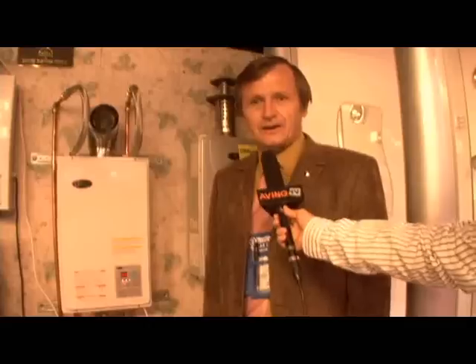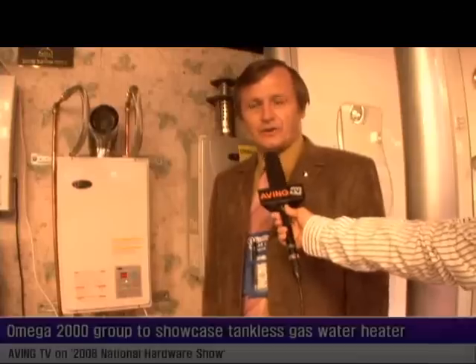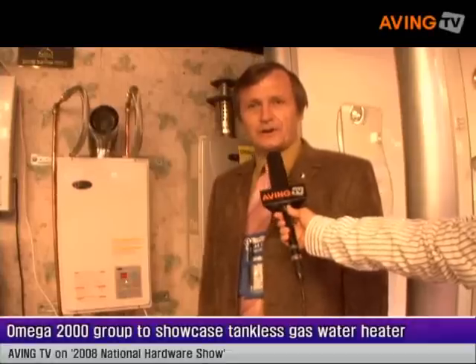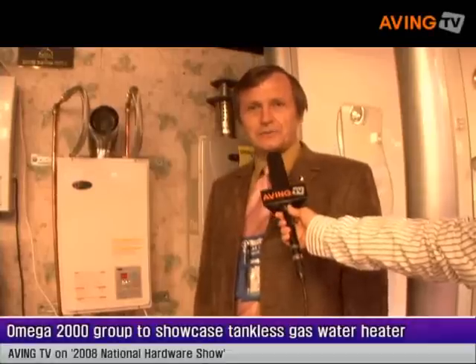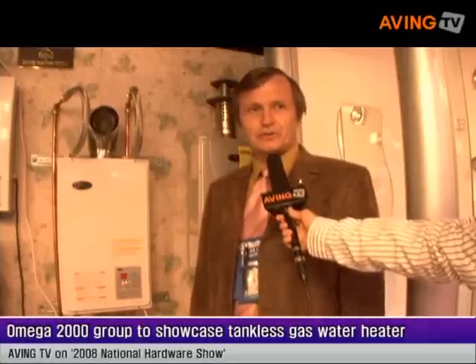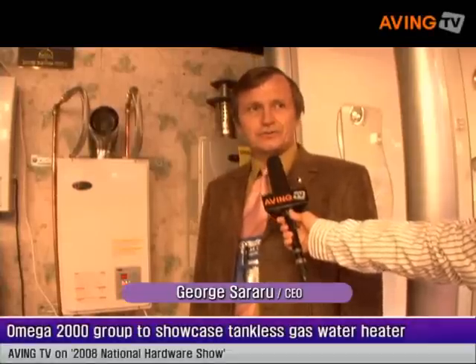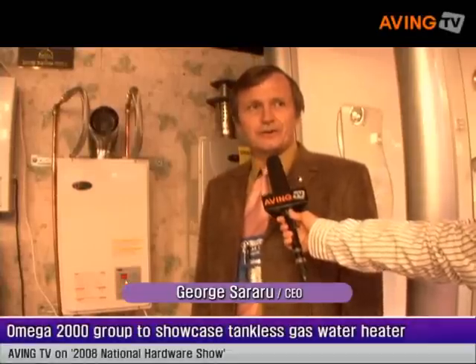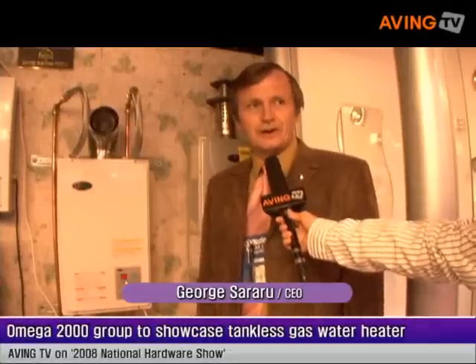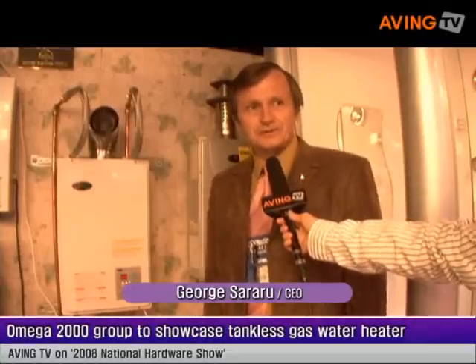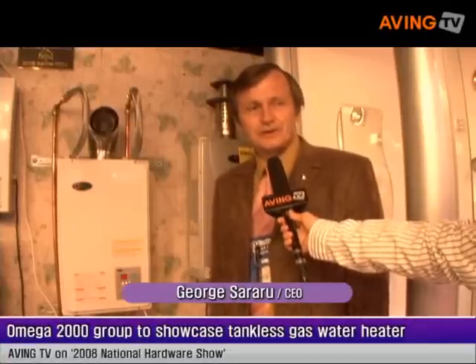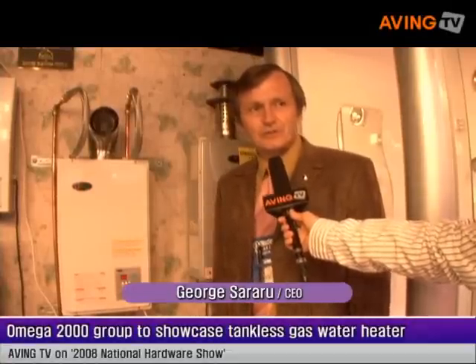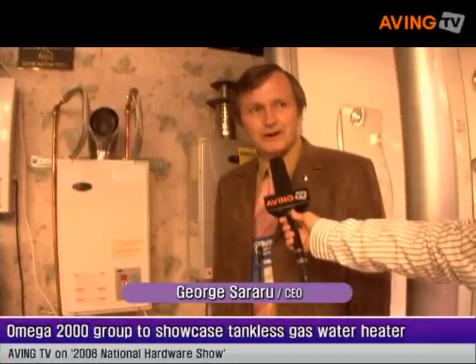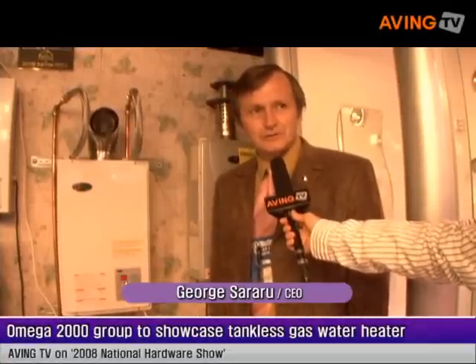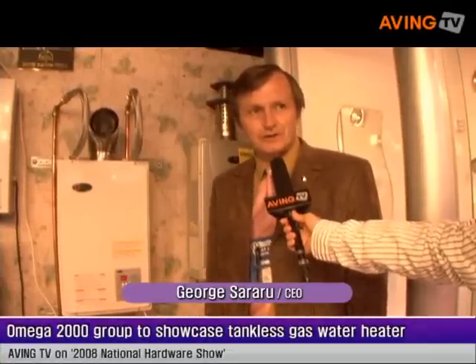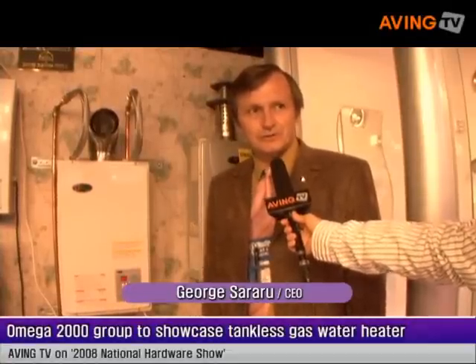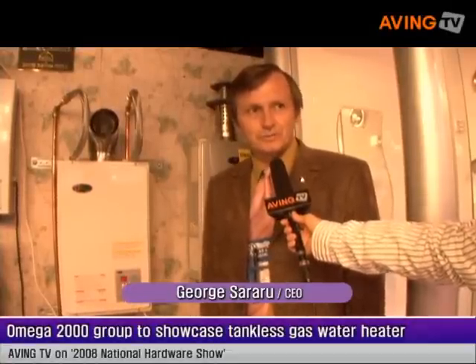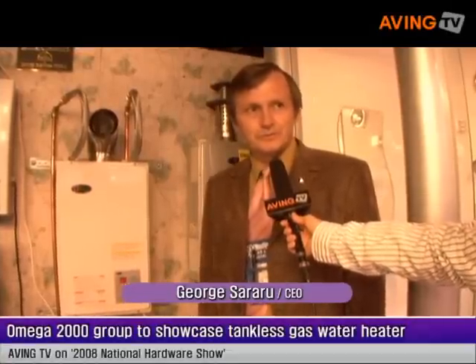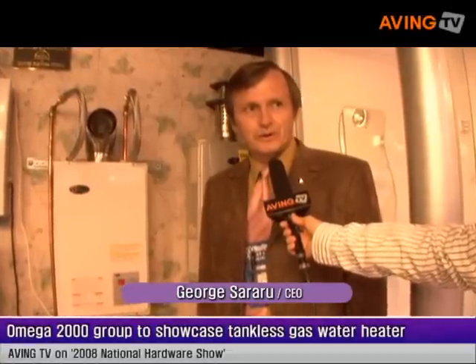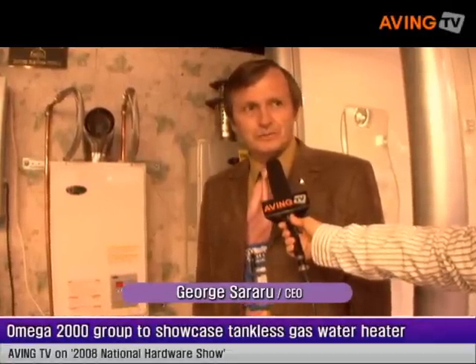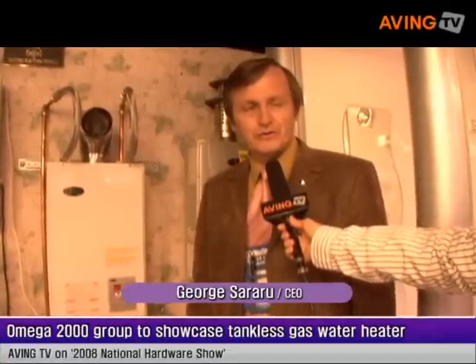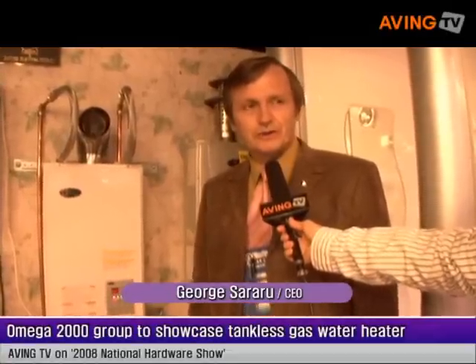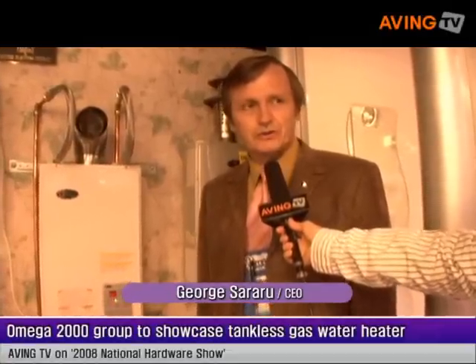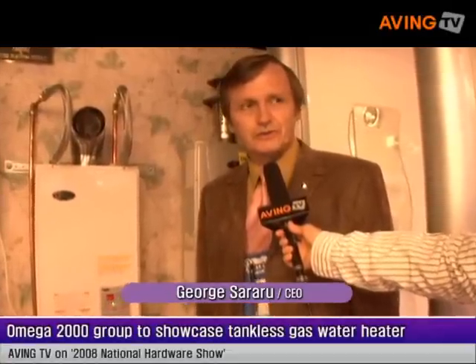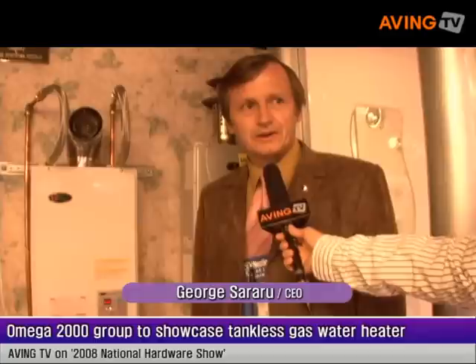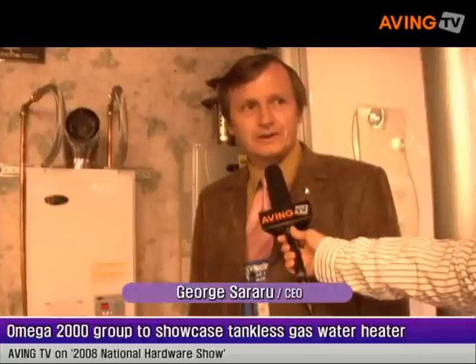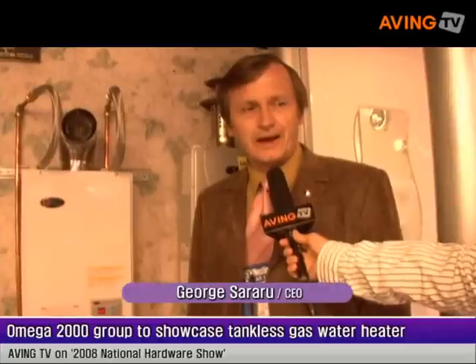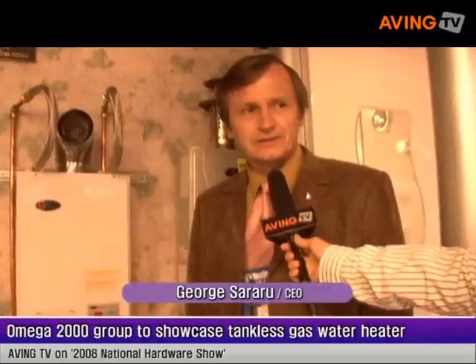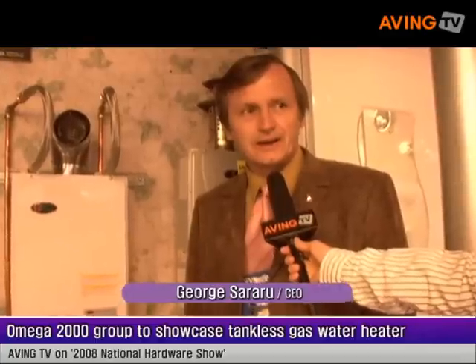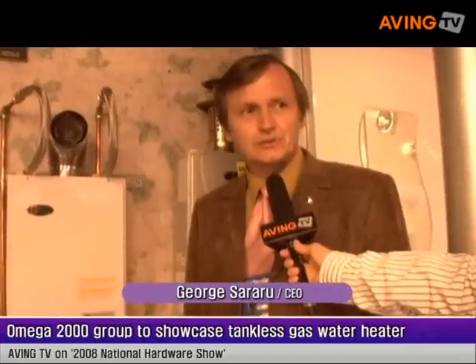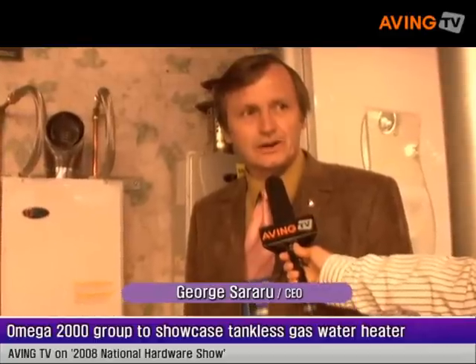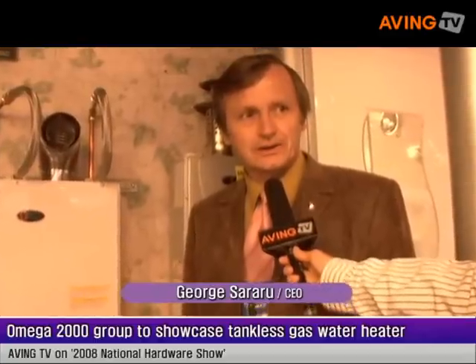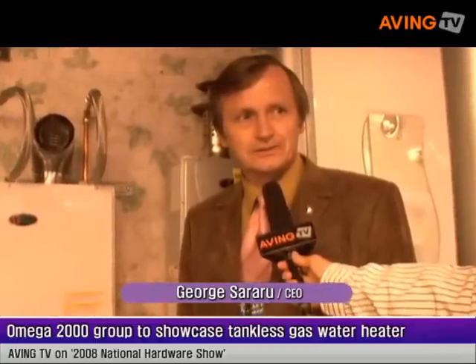Hello, my name is George Serraro. I'm the CEO of Omega 2000 Group. We are a manufacturer of gas tankless water heaters.